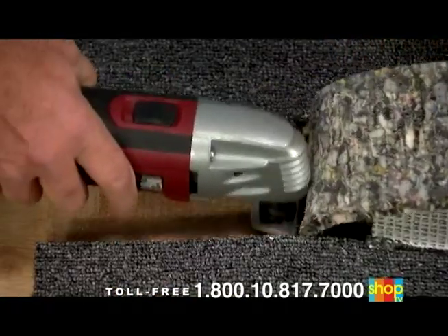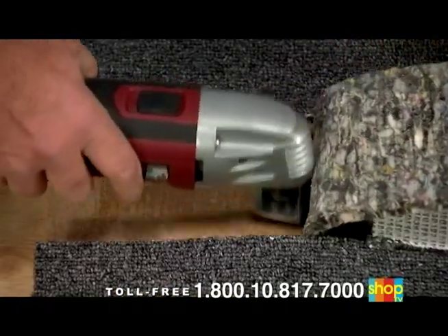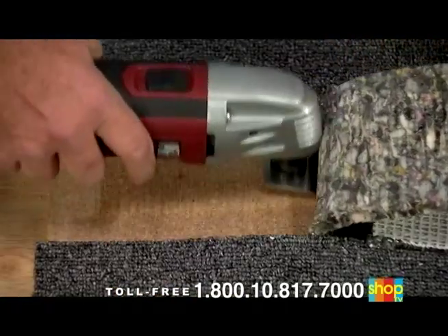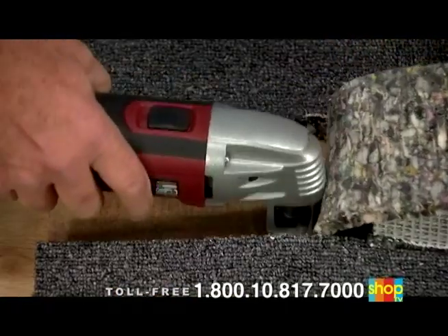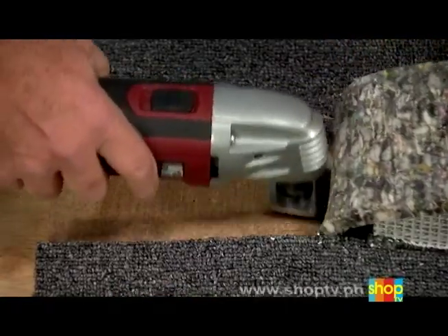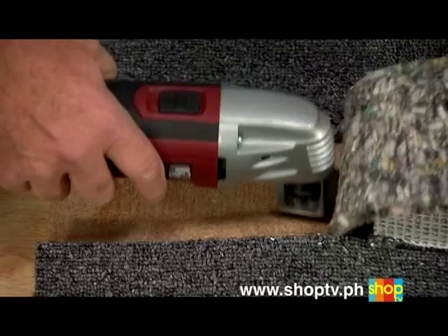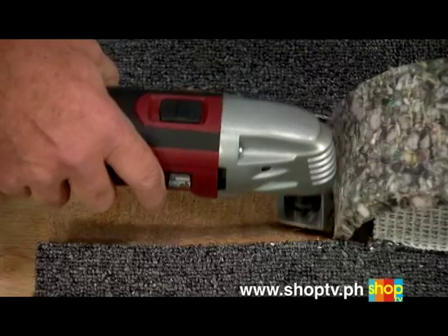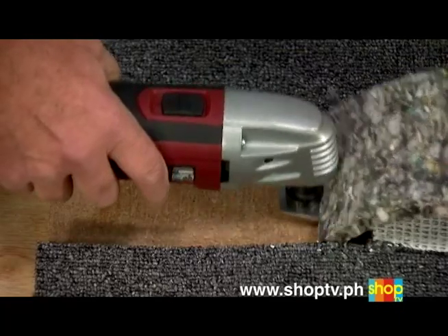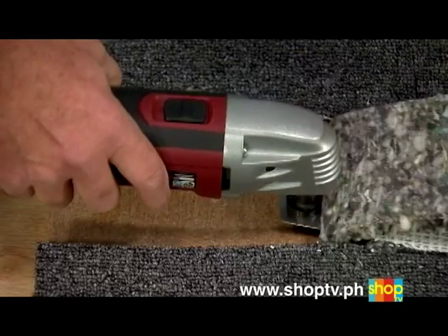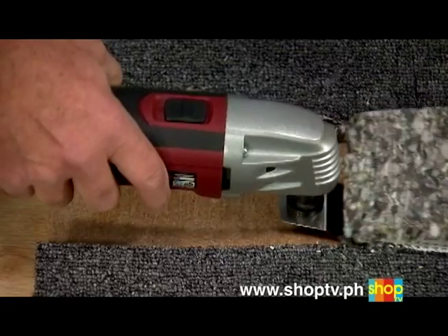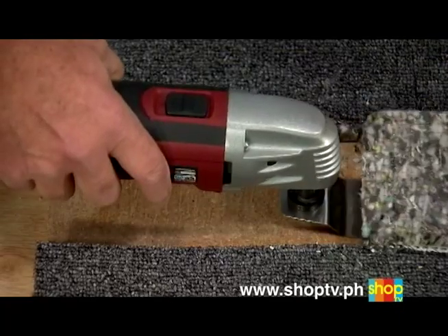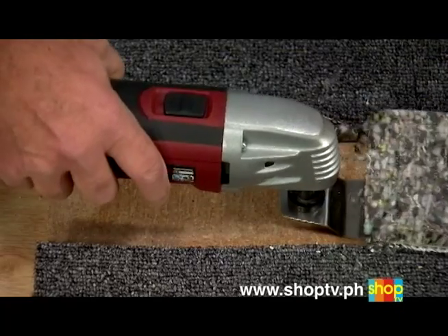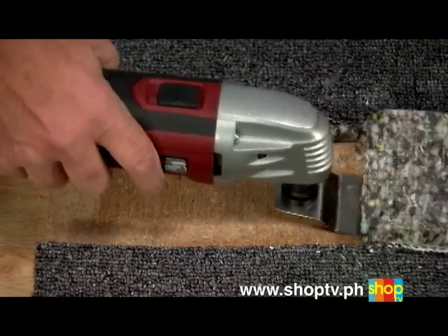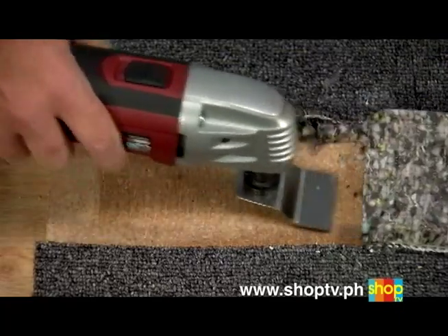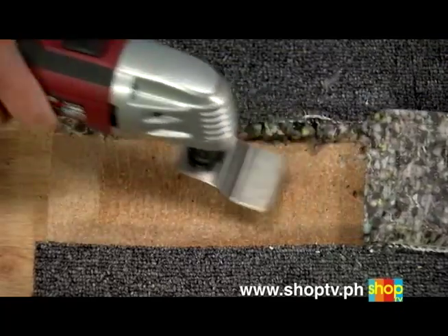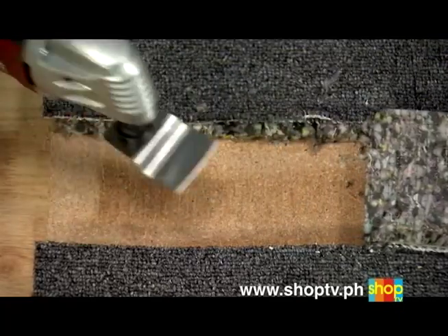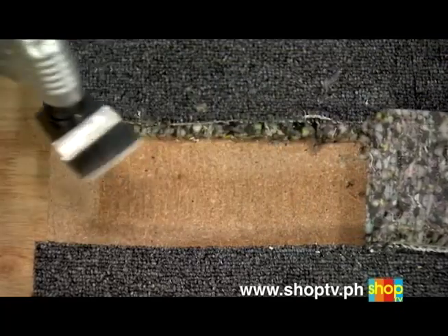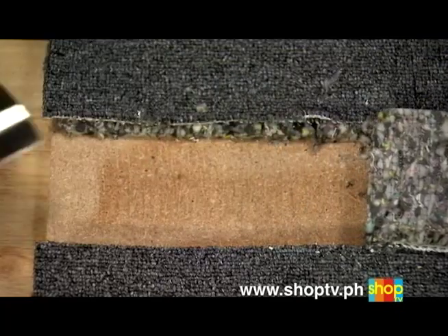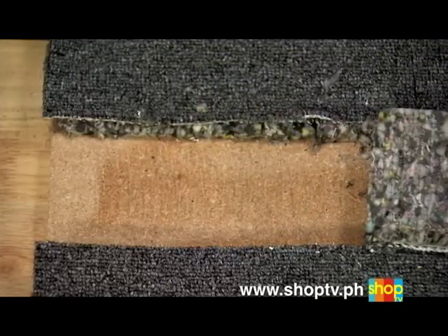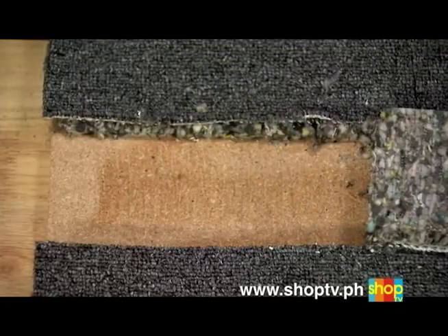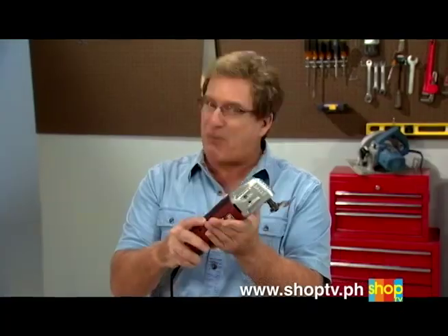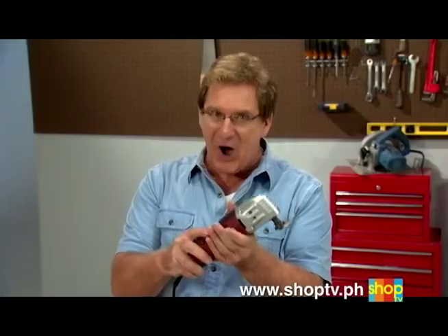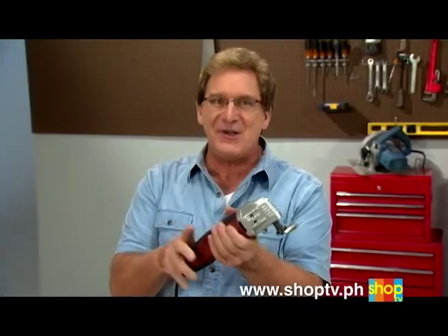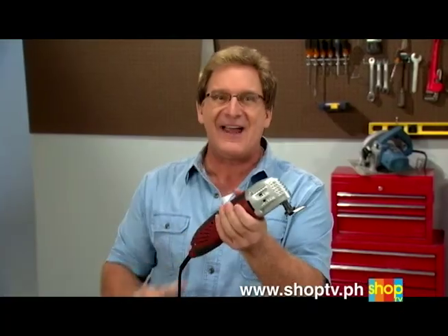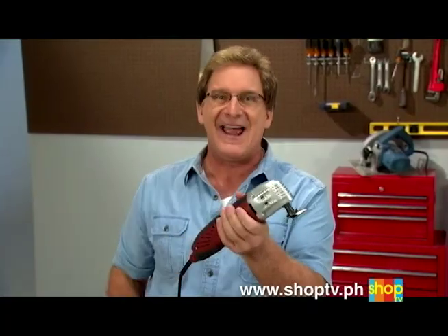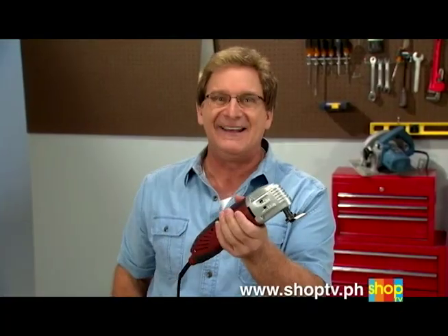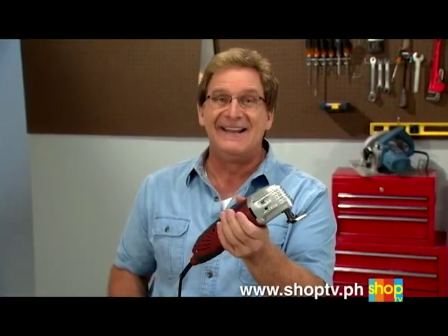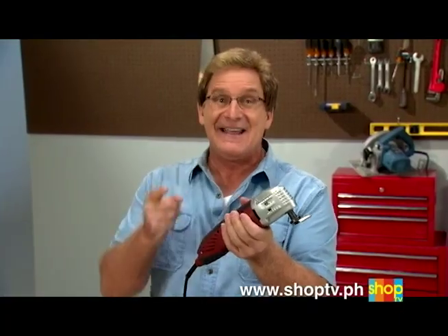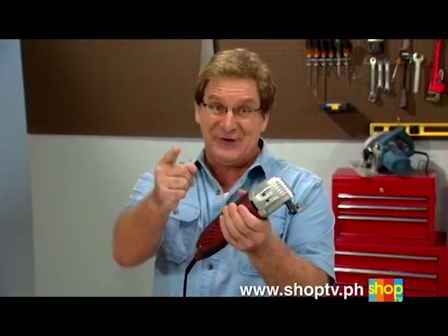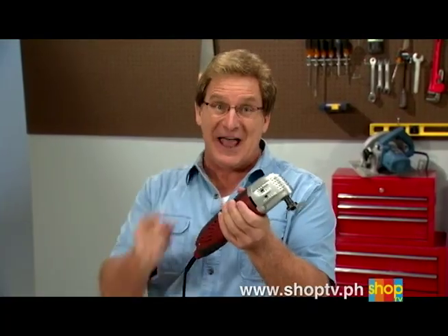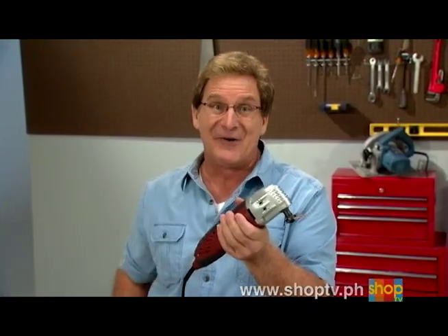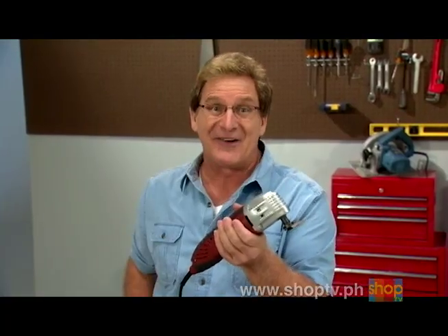Right now is the time to put the power and performance of the VibraRazor in the palm of your hand. Here's how to order.